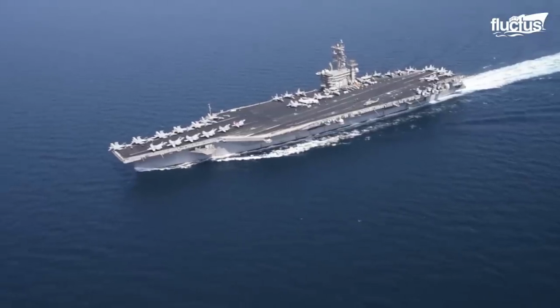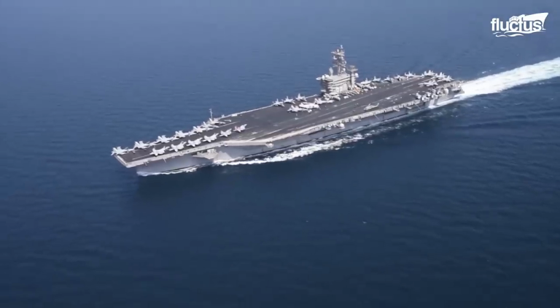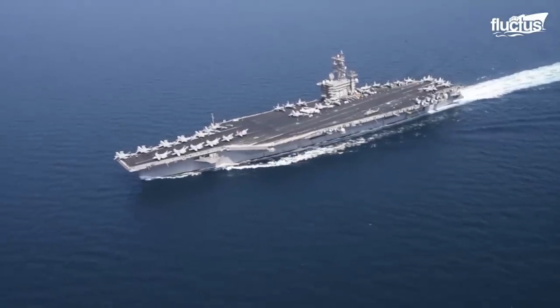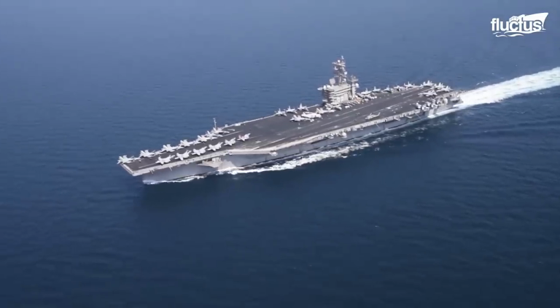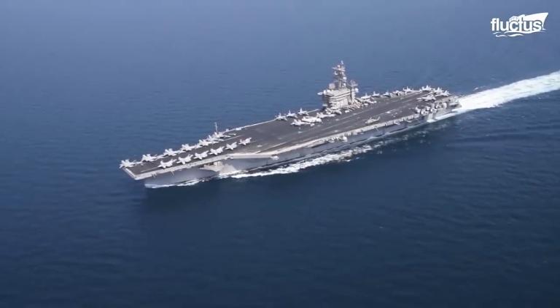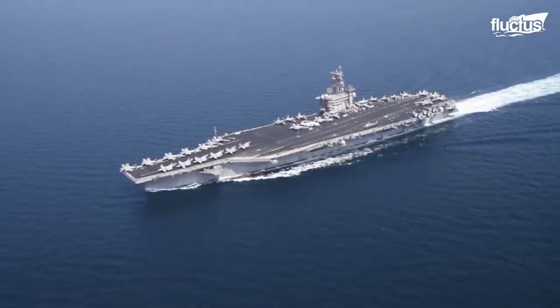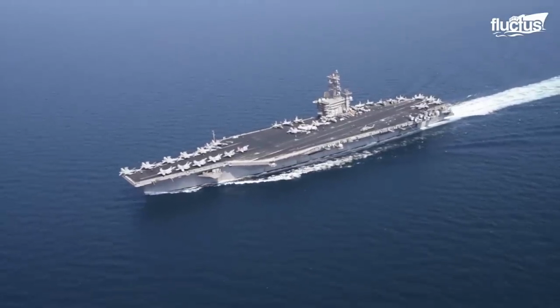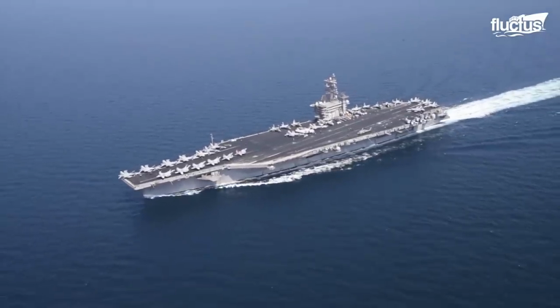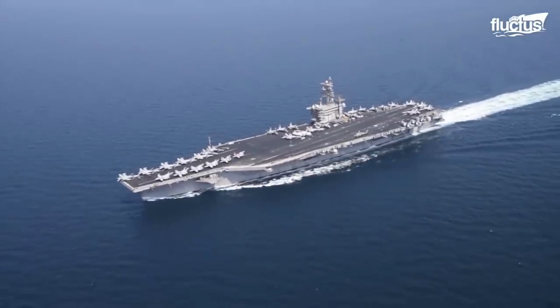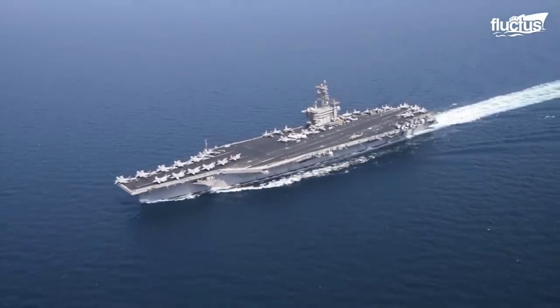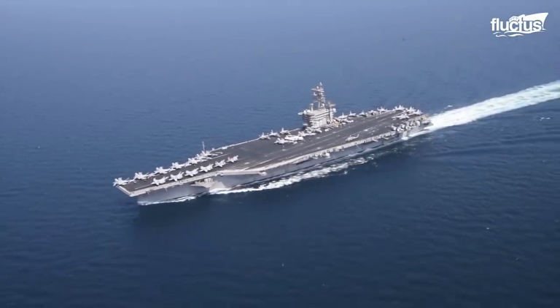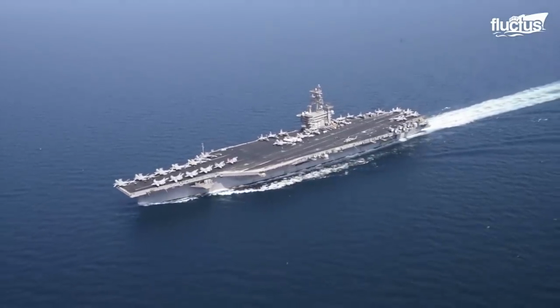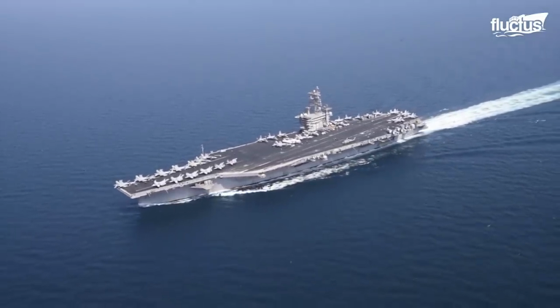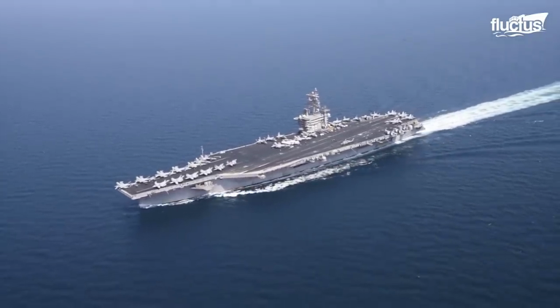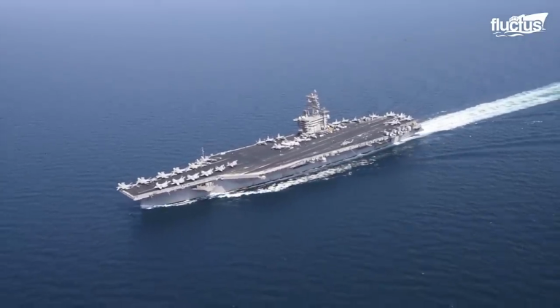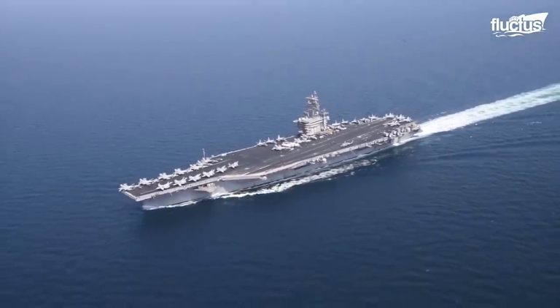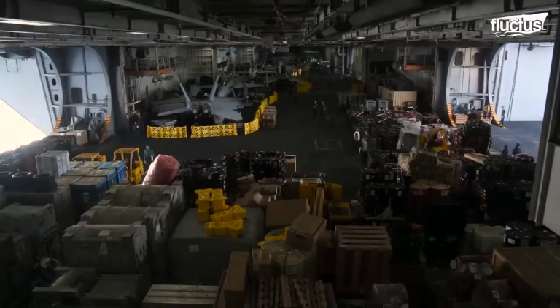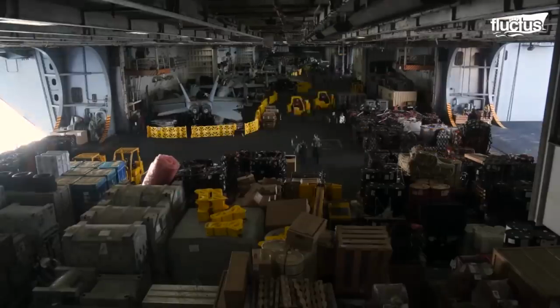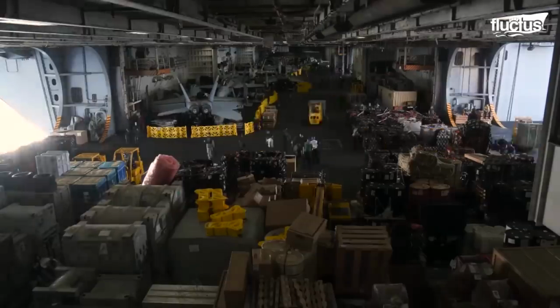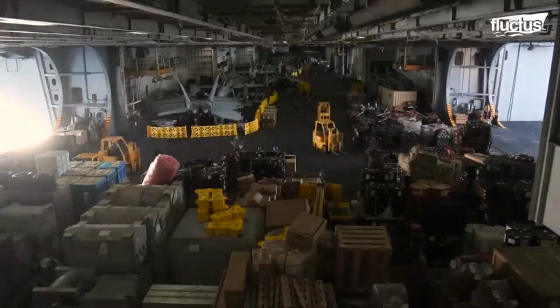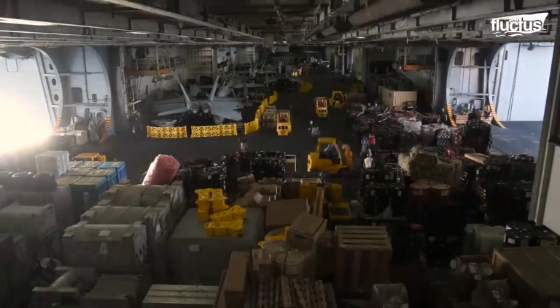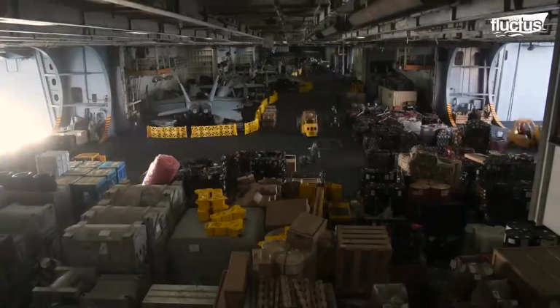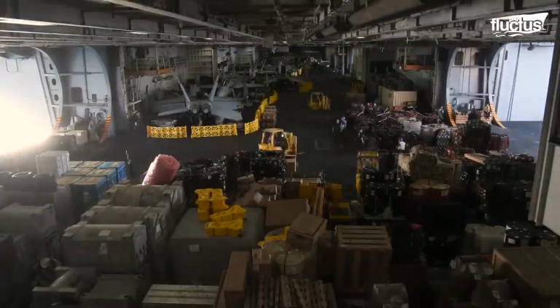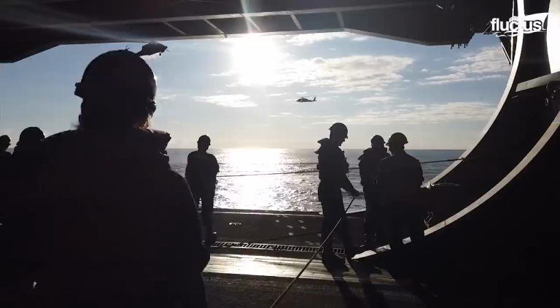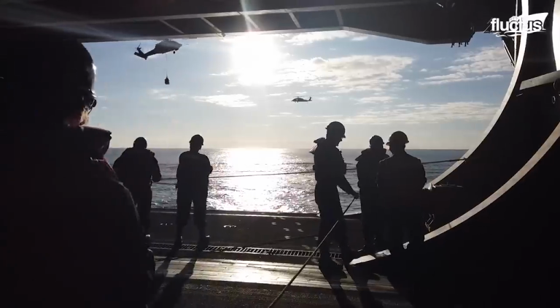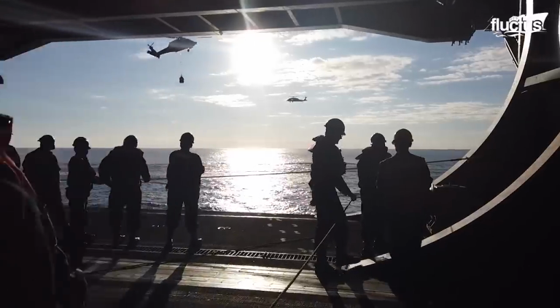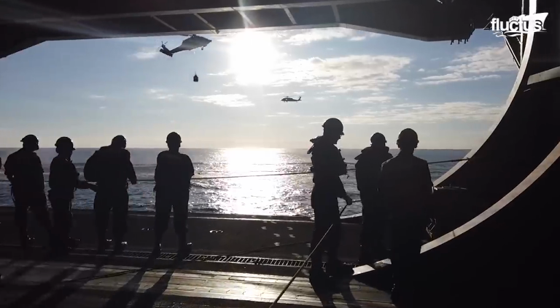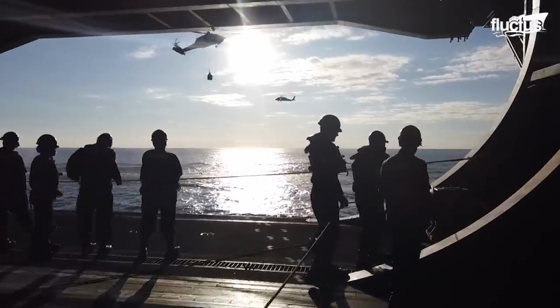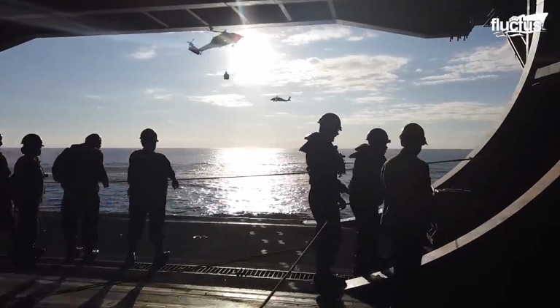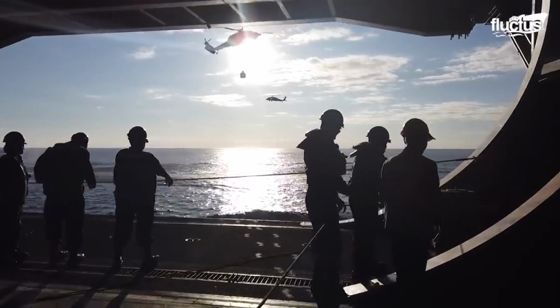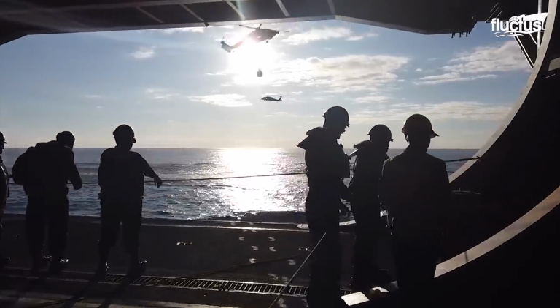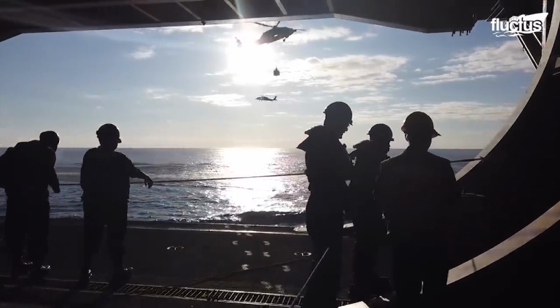A hangar like the one on the USS Dwight D. Eisenhower may be three decks high, with four elevators surrounding it.